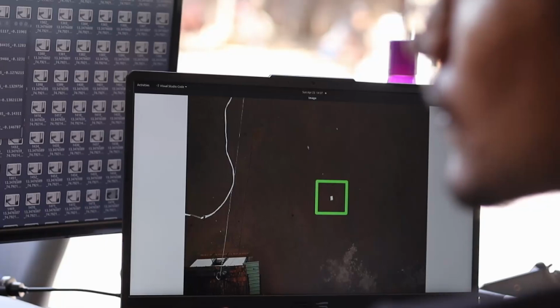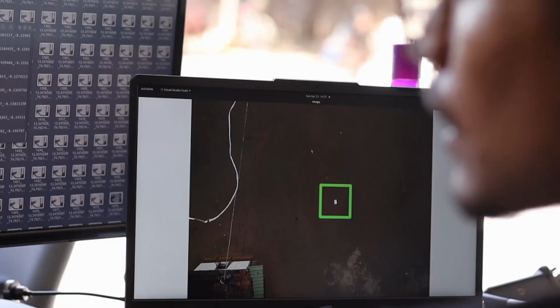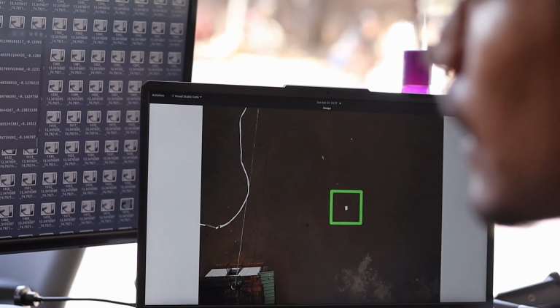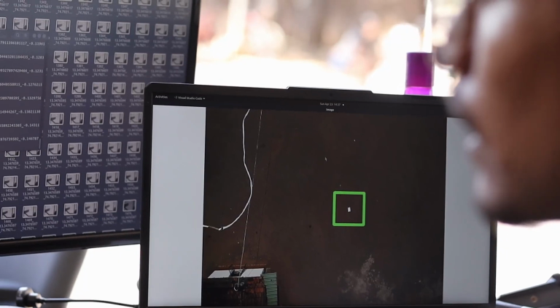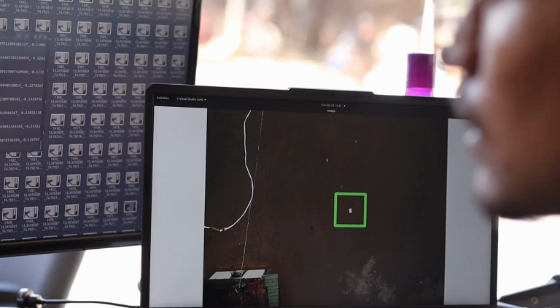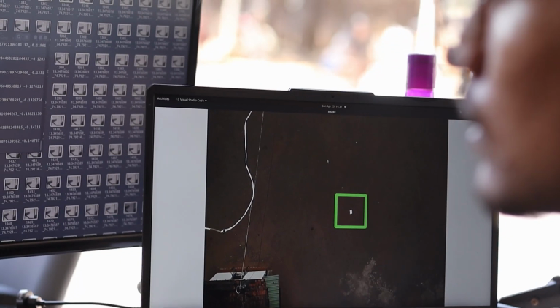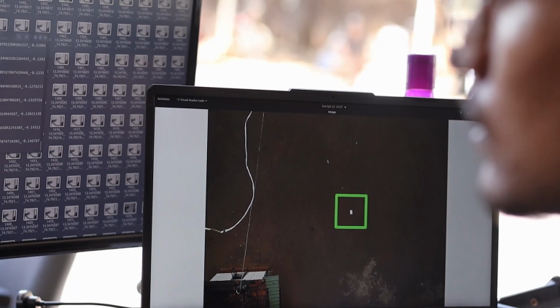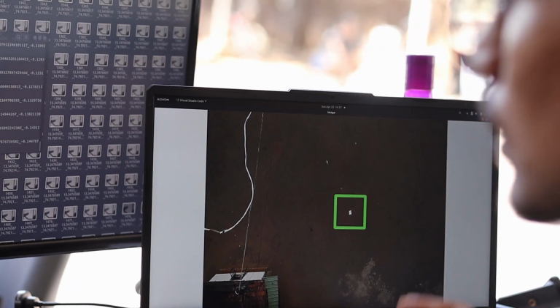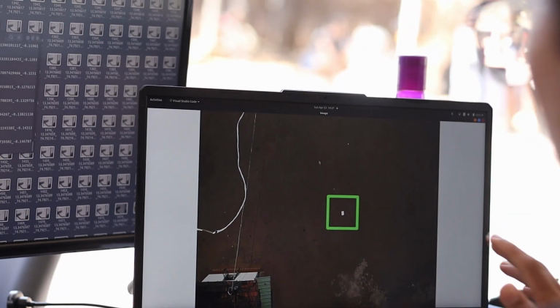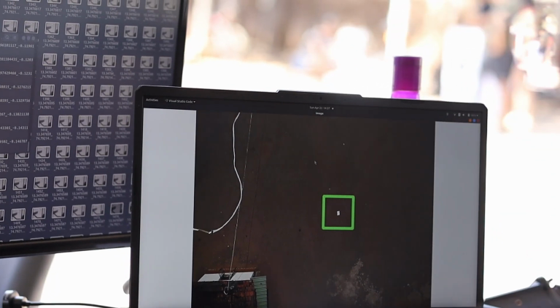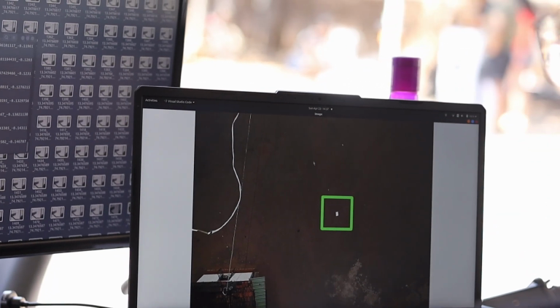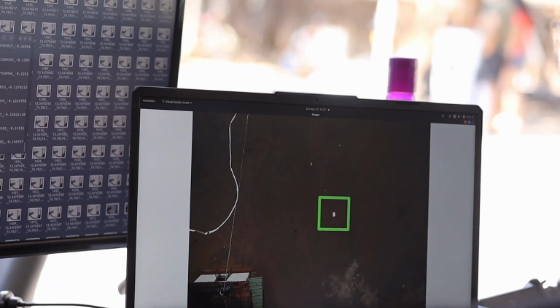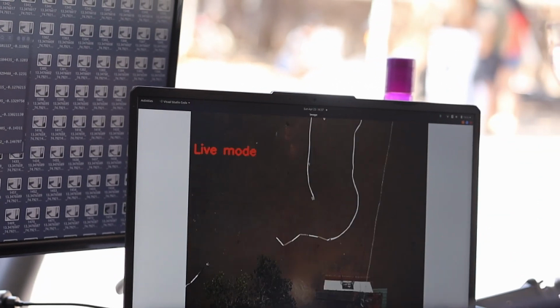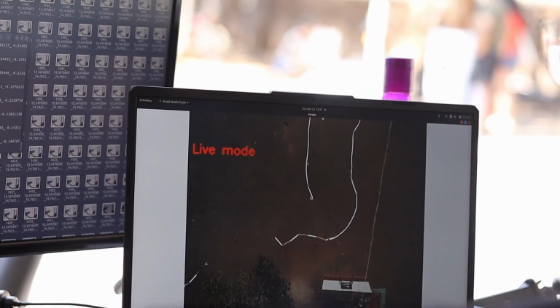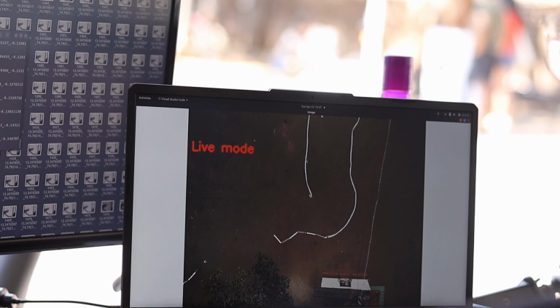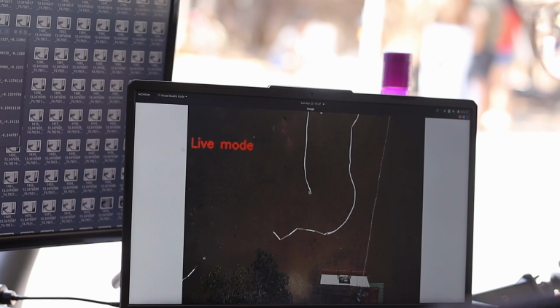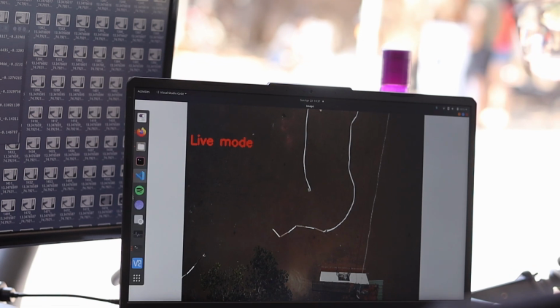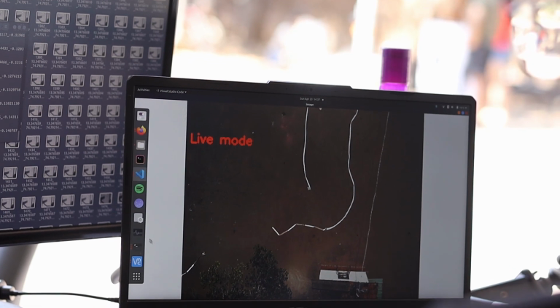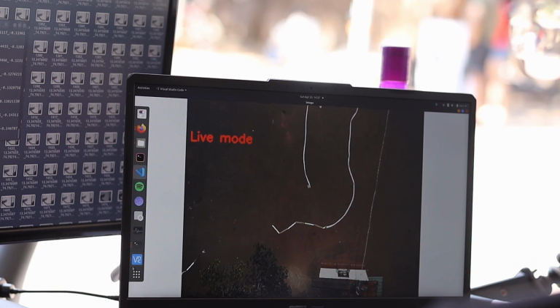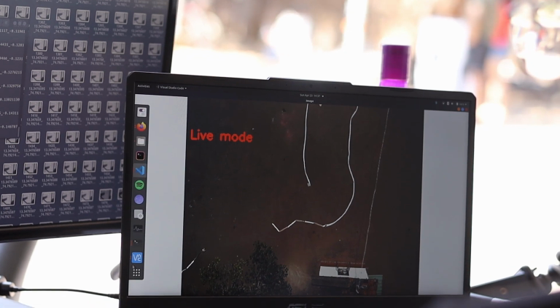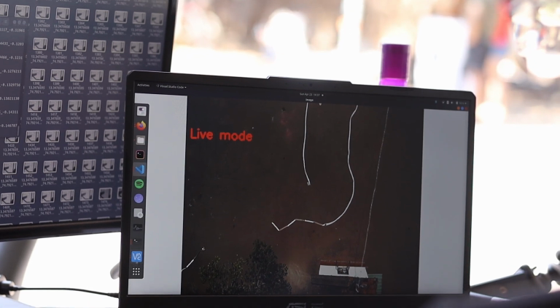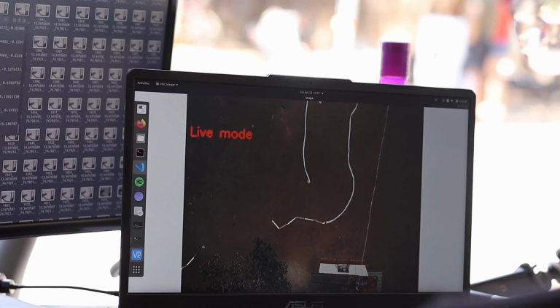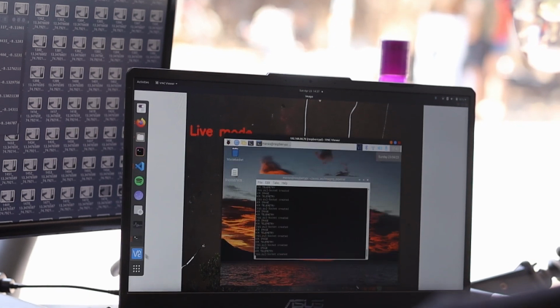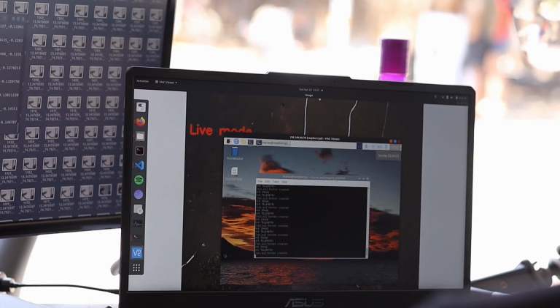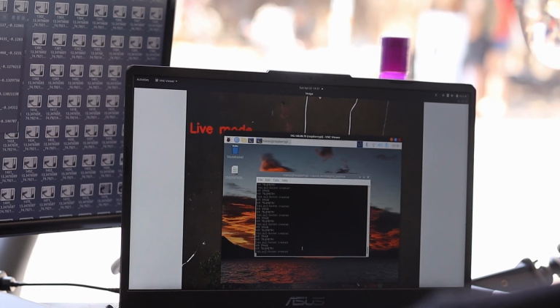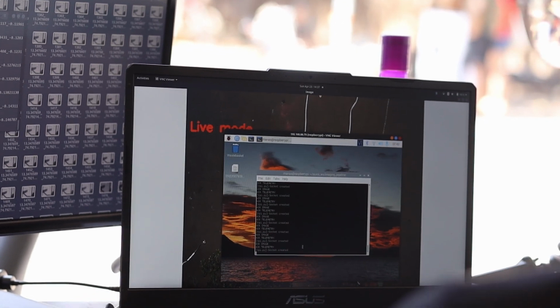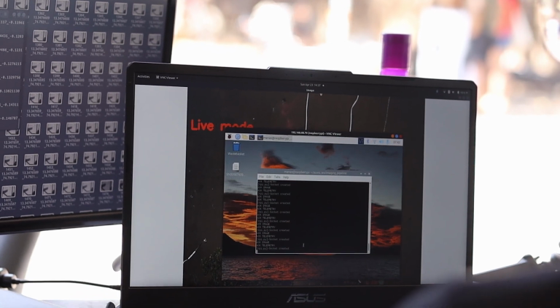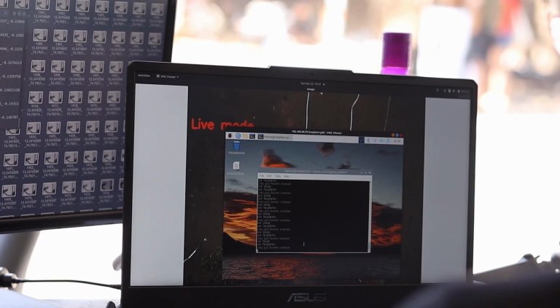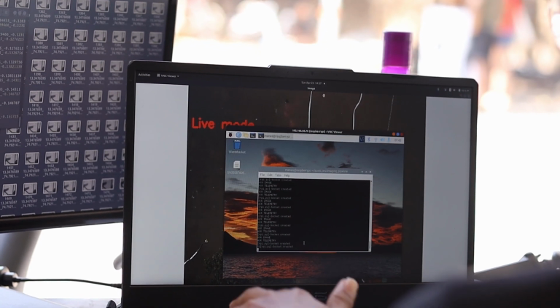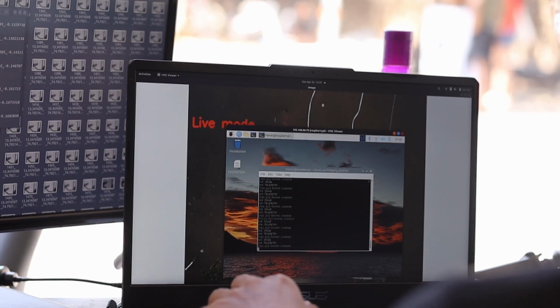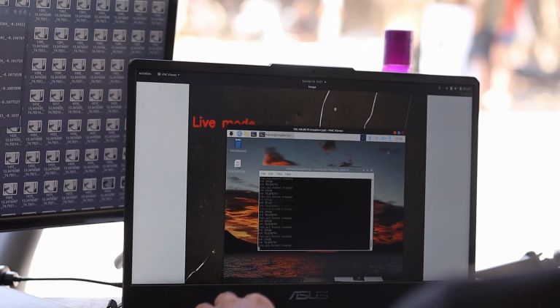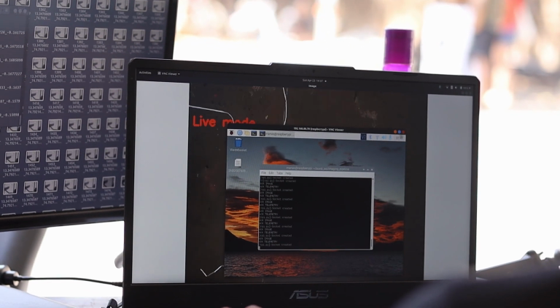The Raspberry Pi then sends the image along with its latitude, longitude, altitude, and localized orientation to the Ground Station.